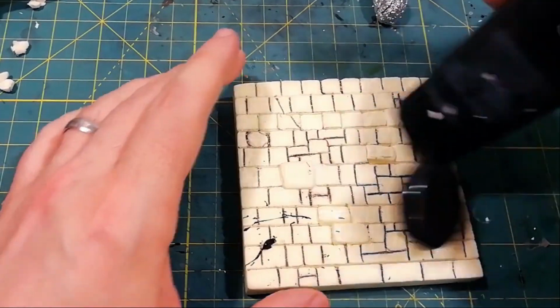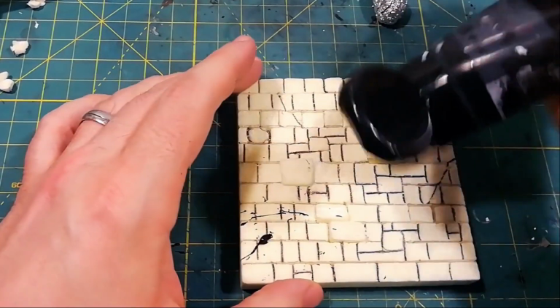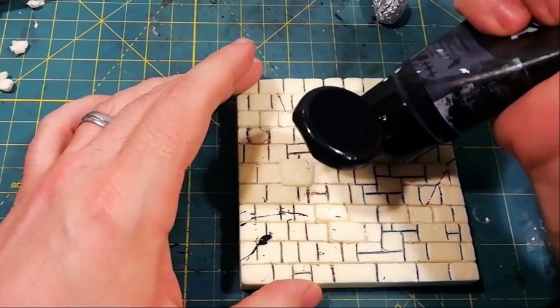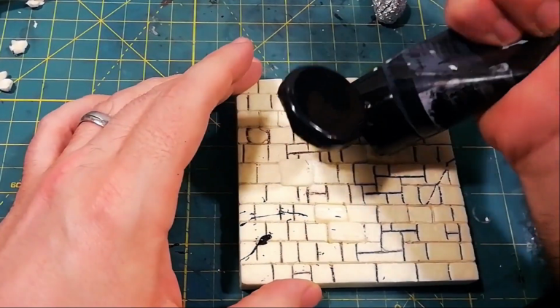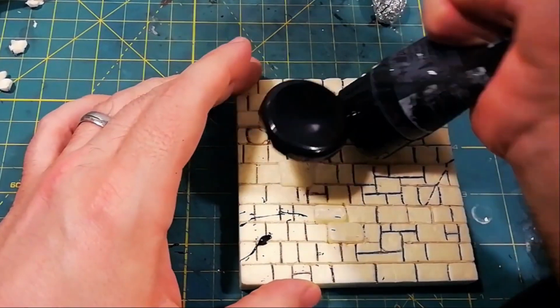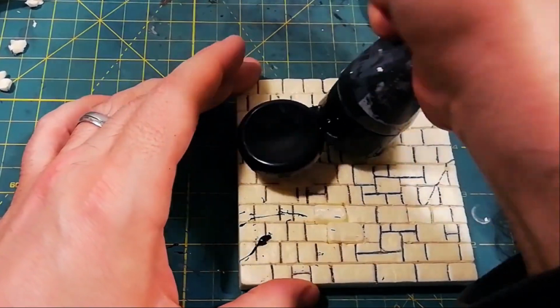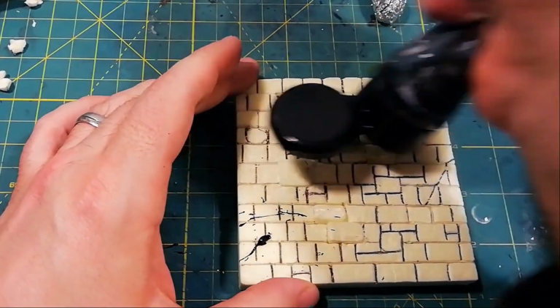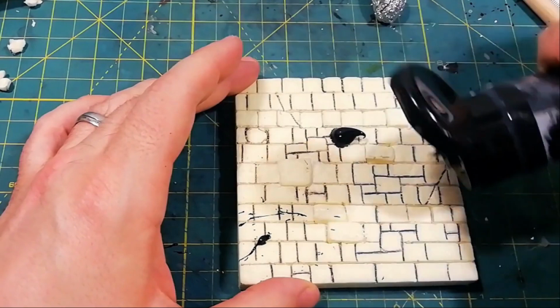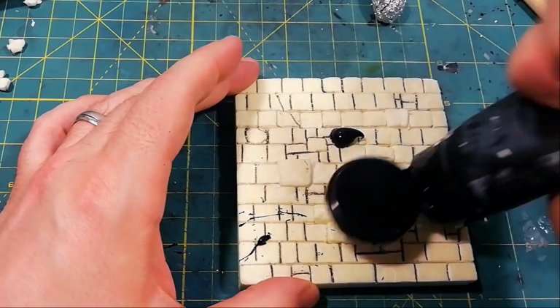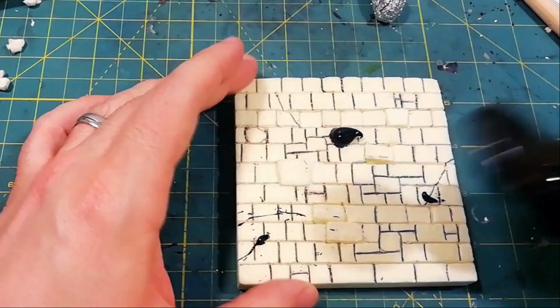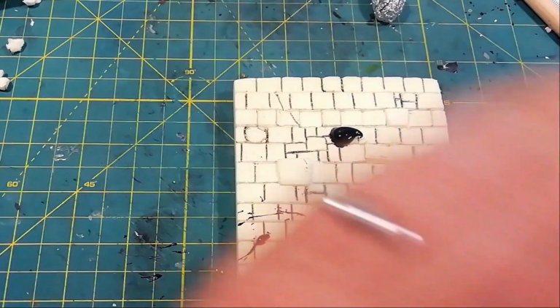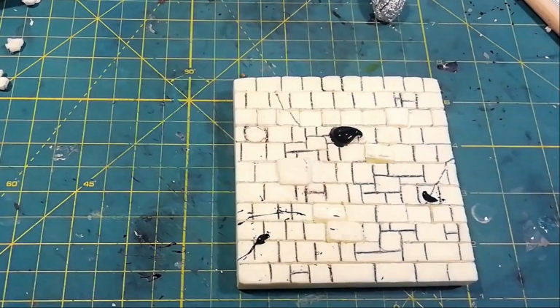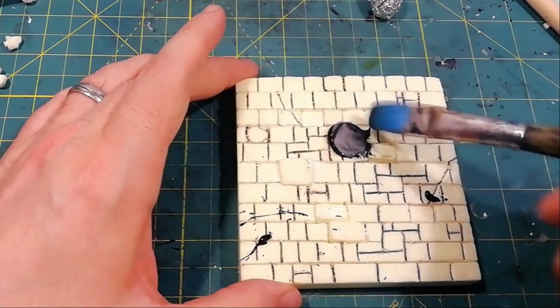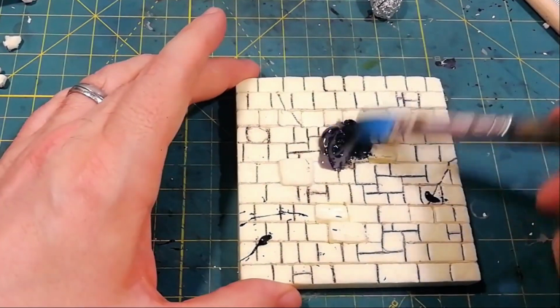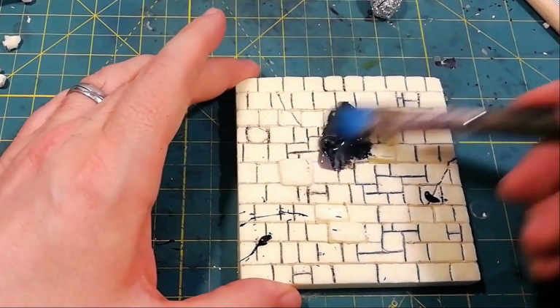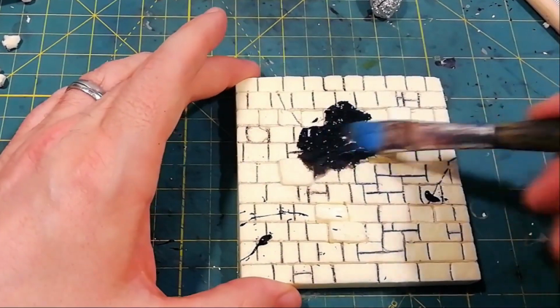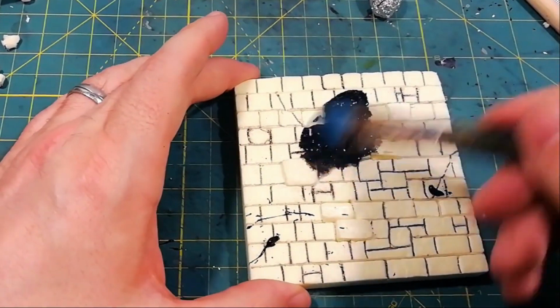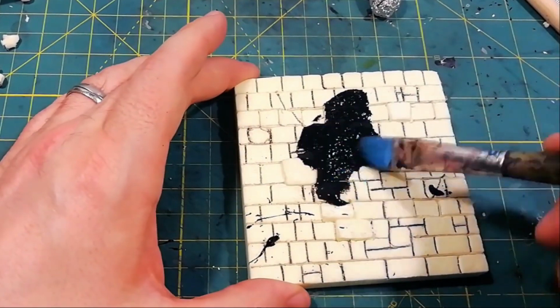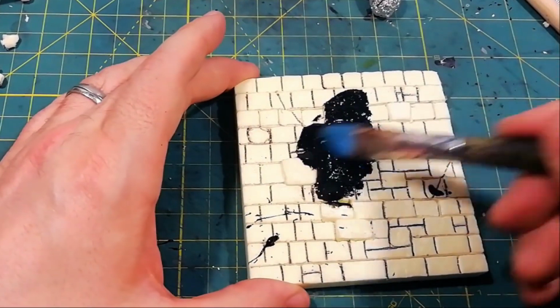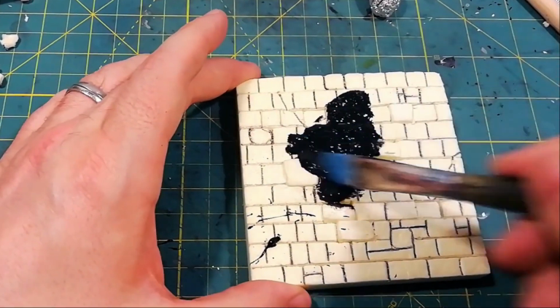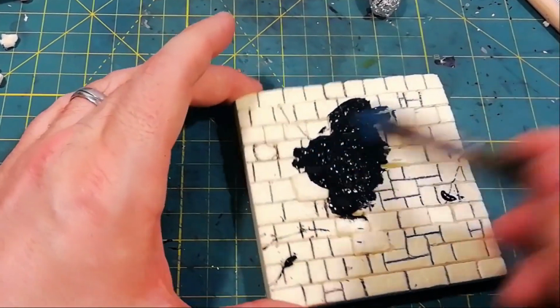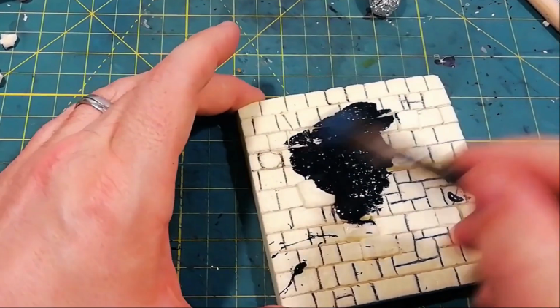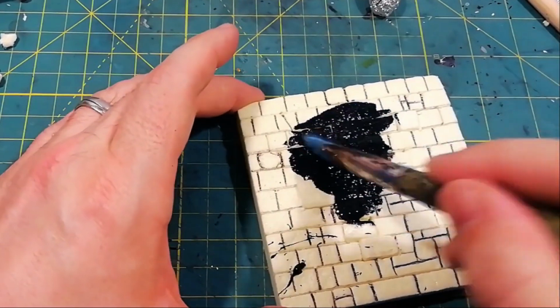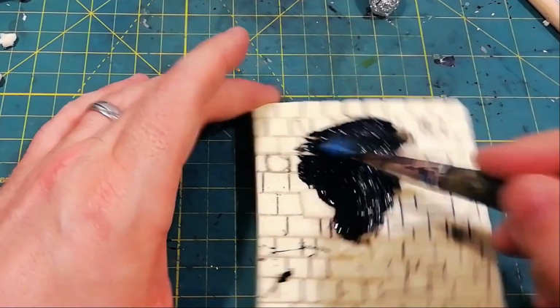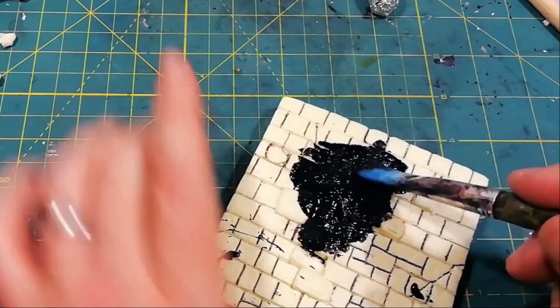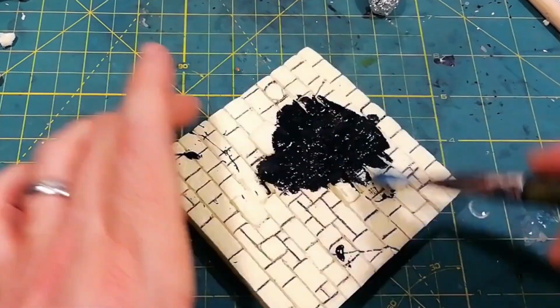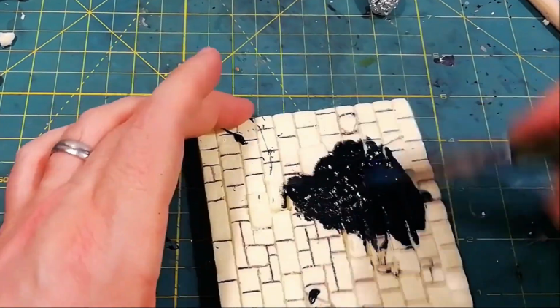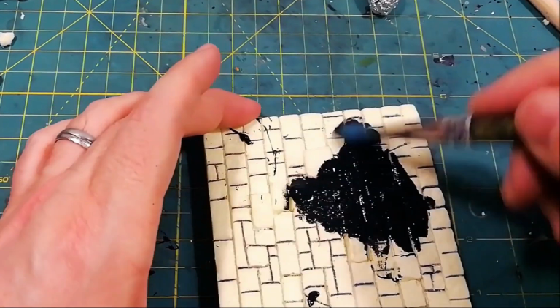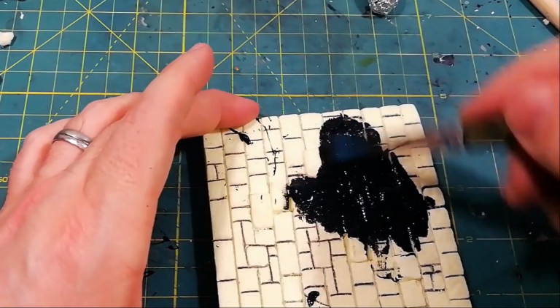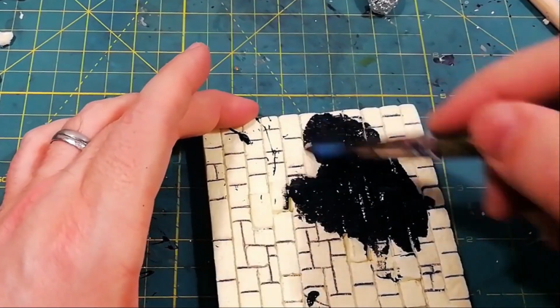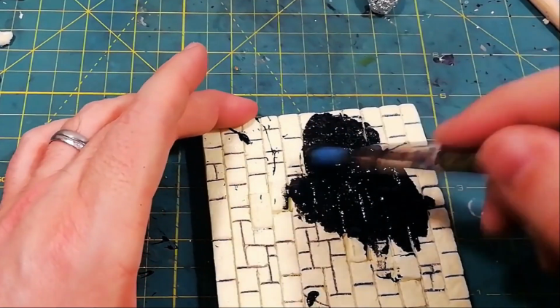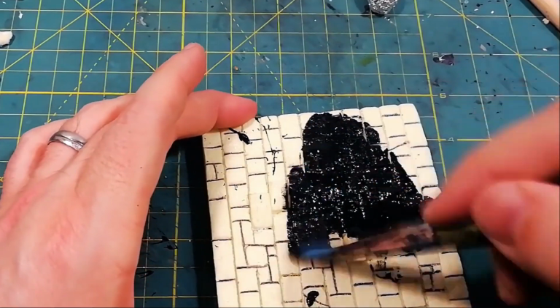Here you see a basic technique with a grayscale. Despite the simple painting, the piece sells itself great.